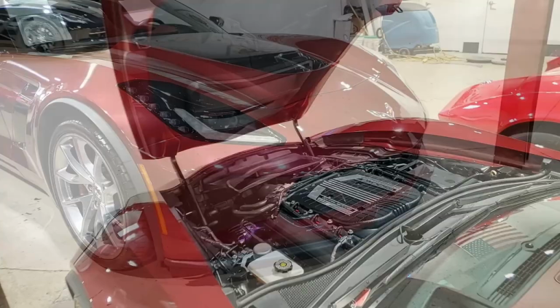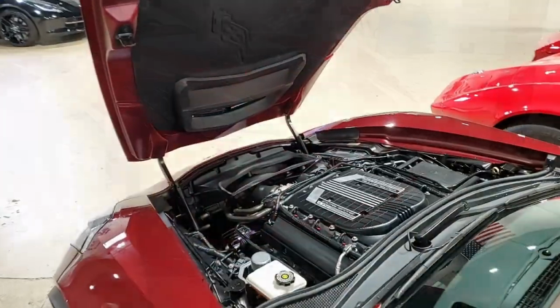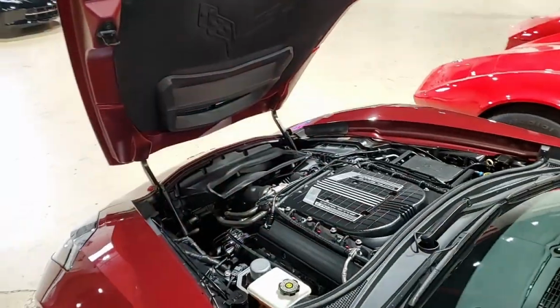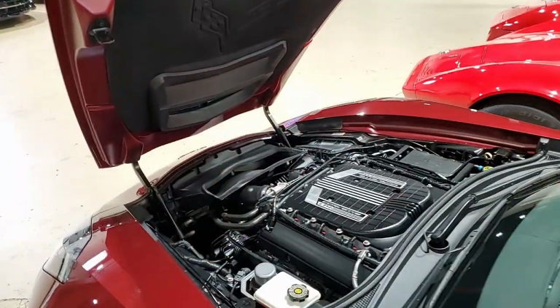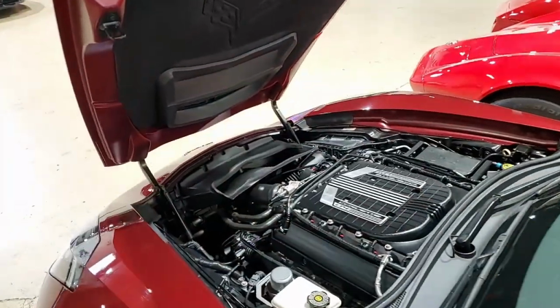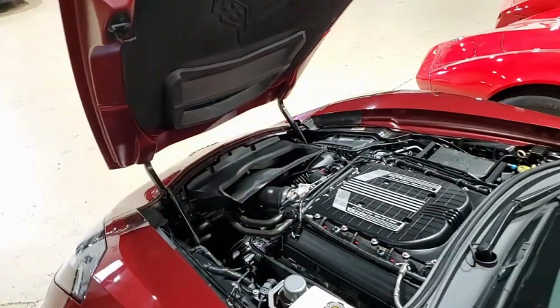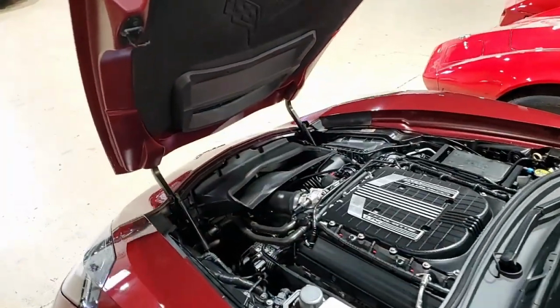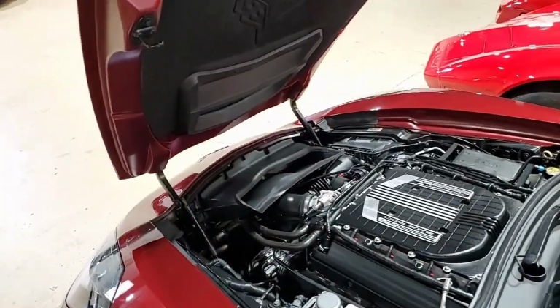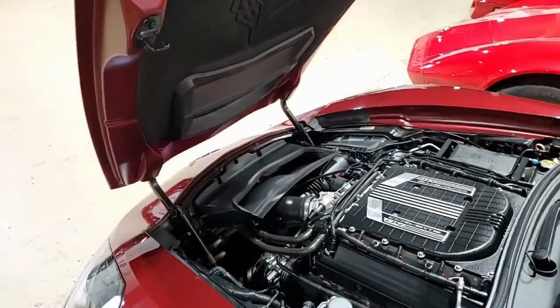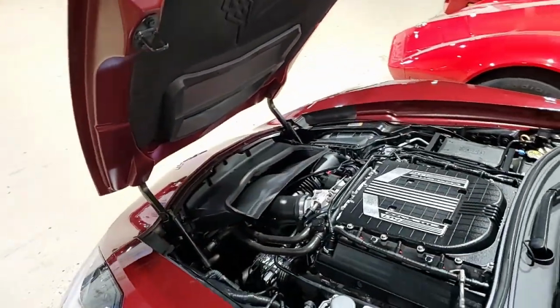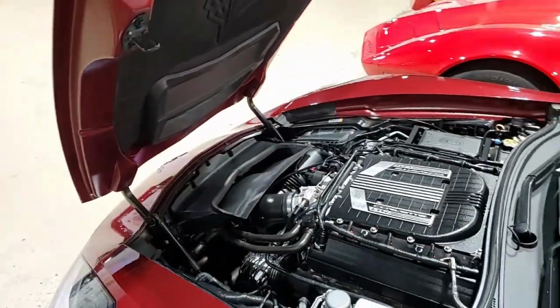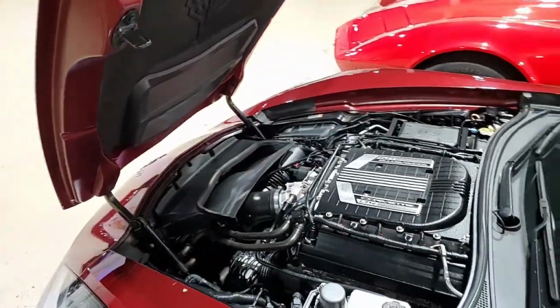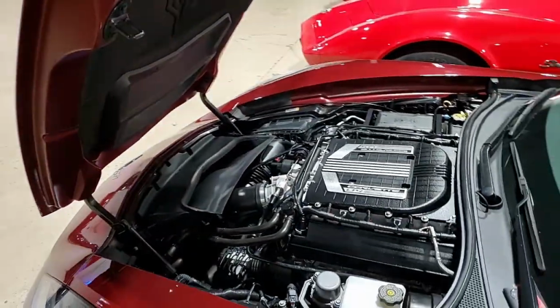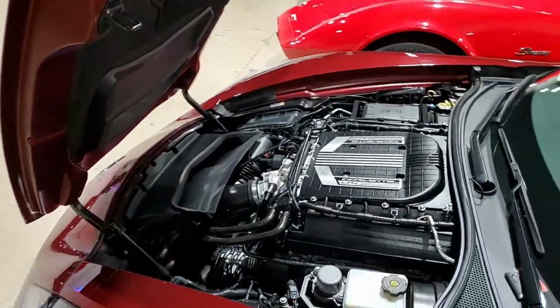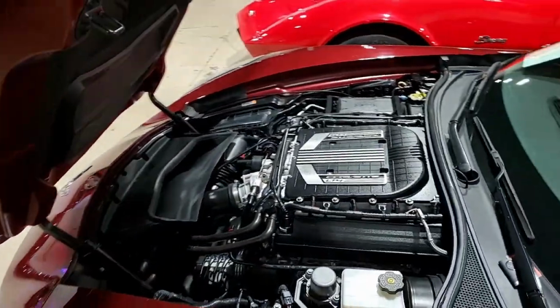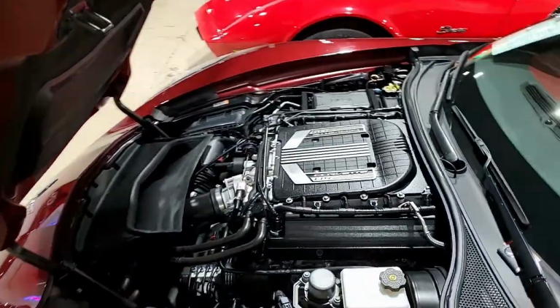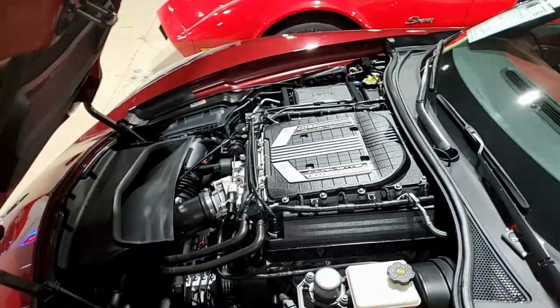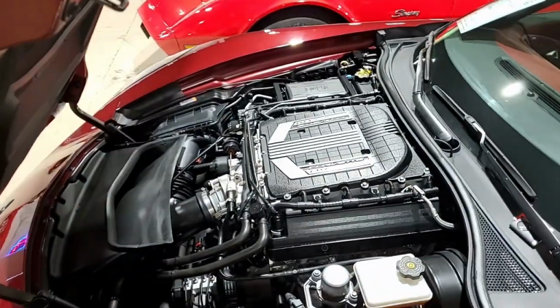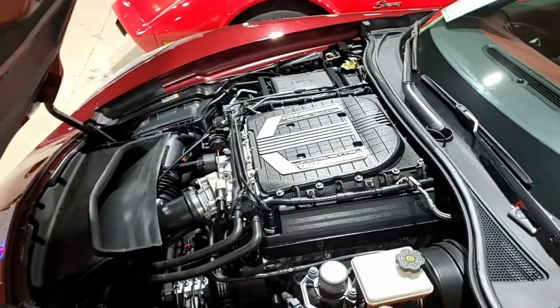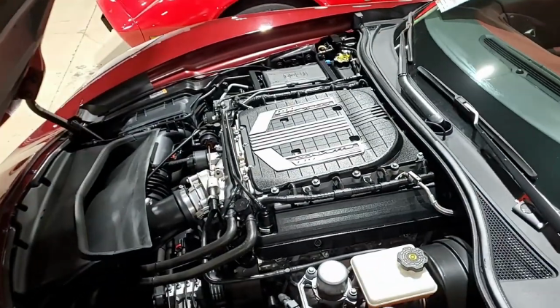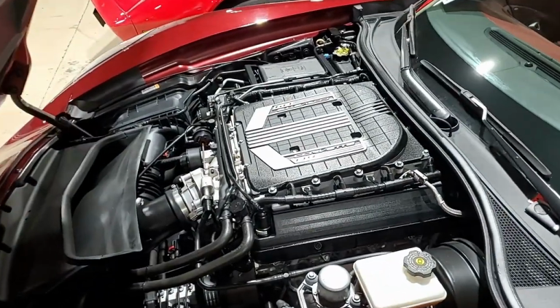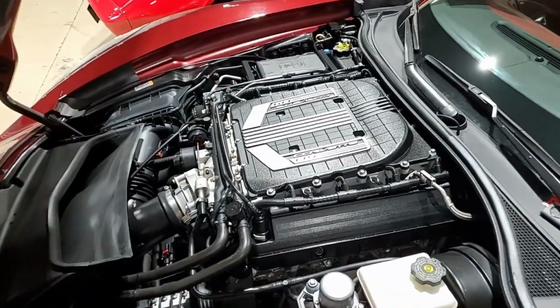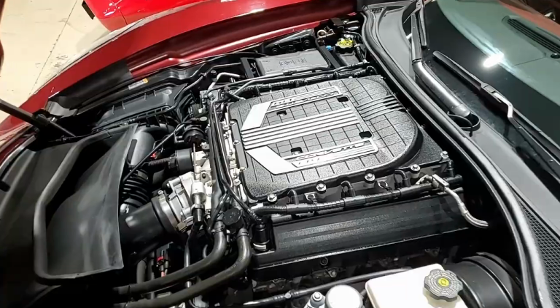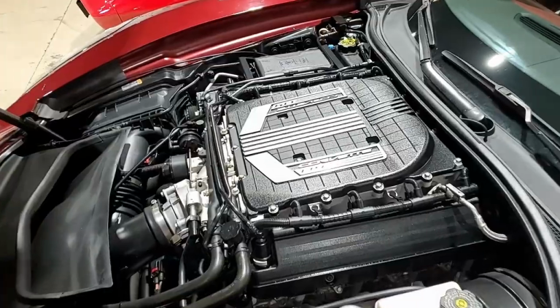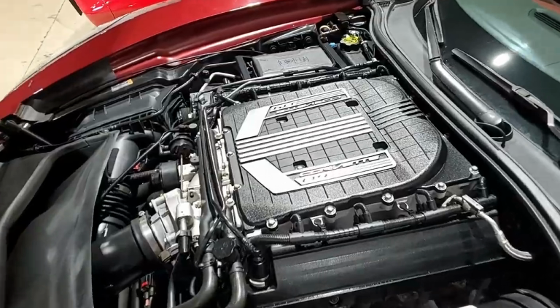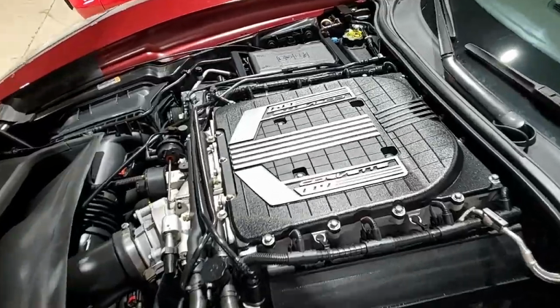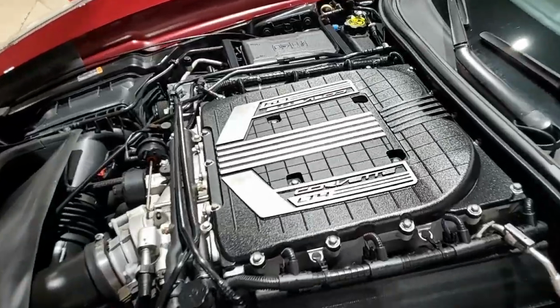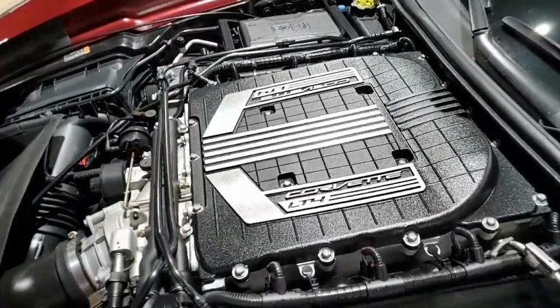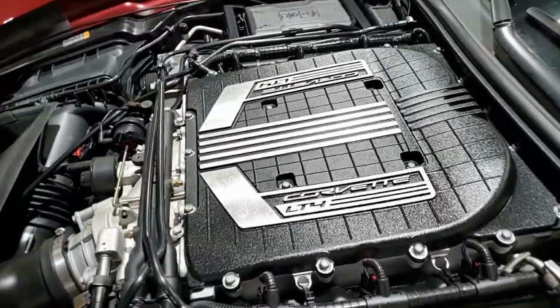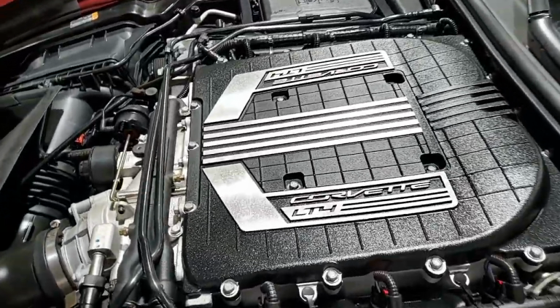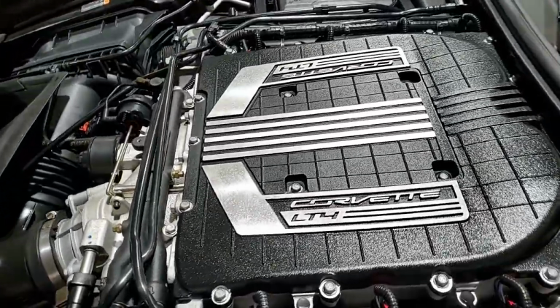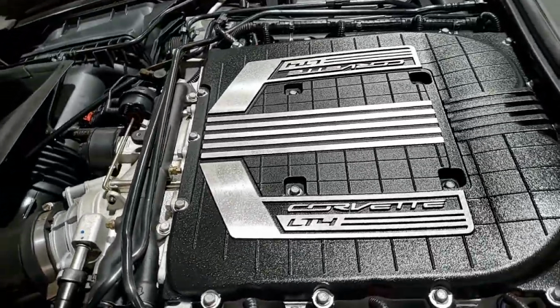Under the hood, you'll find a 650-horsepower supercharged LT4 engine, and this car has an 8-speed automatic paddle shift transmission.